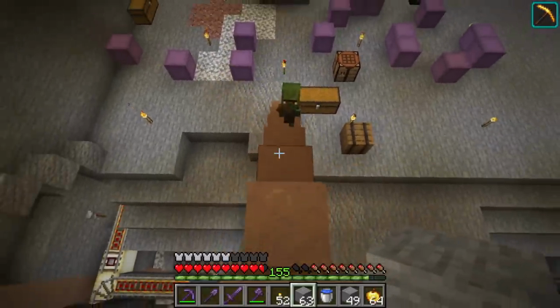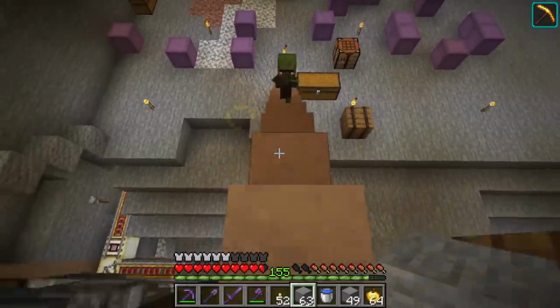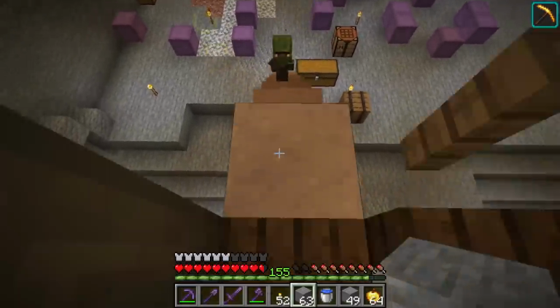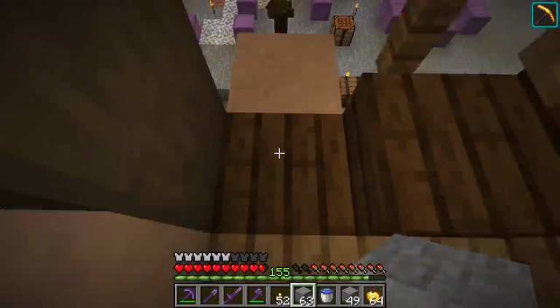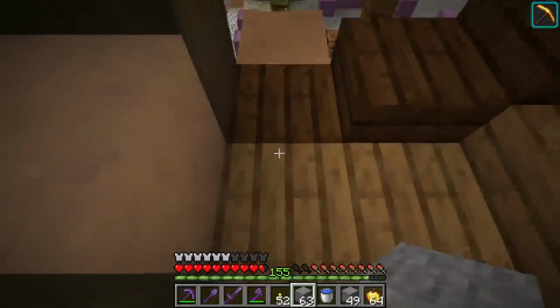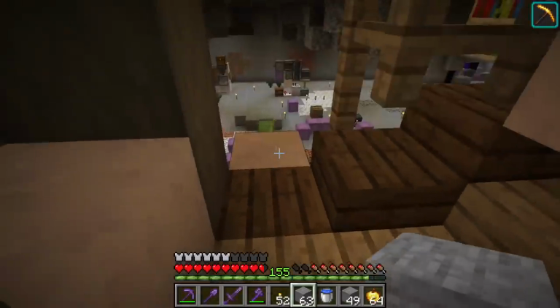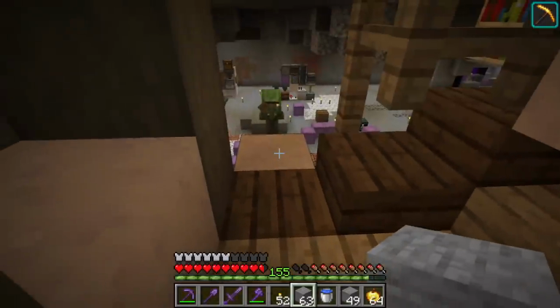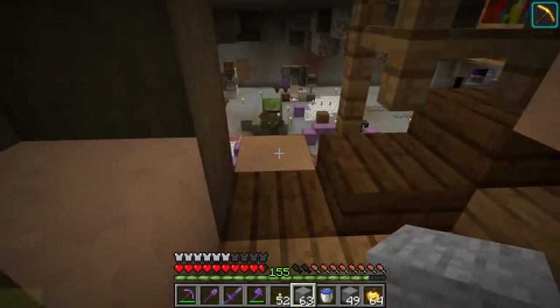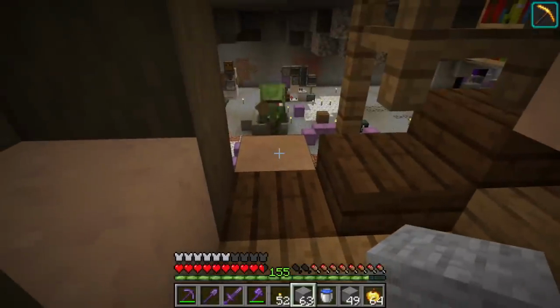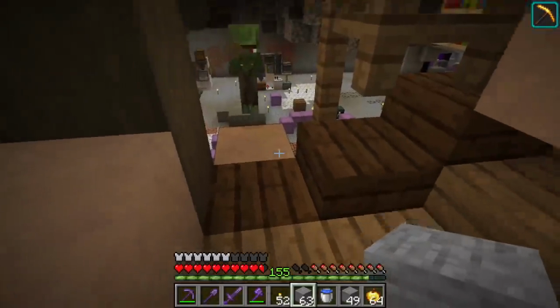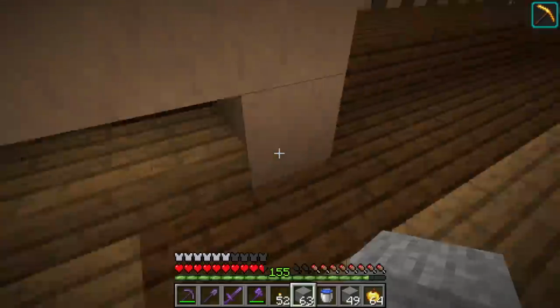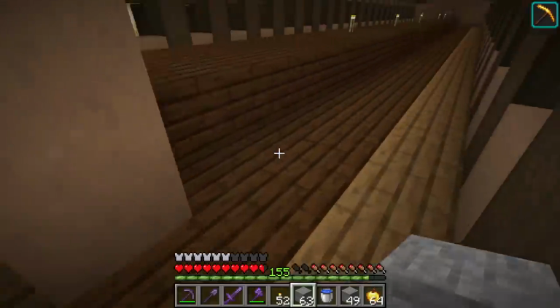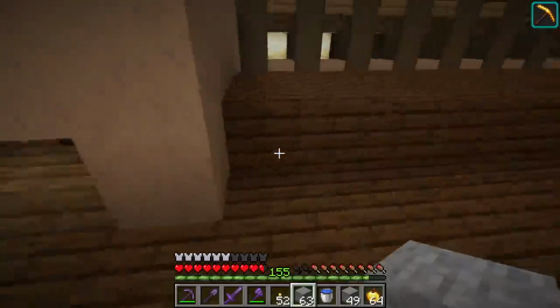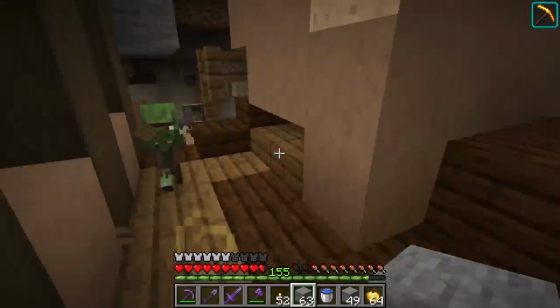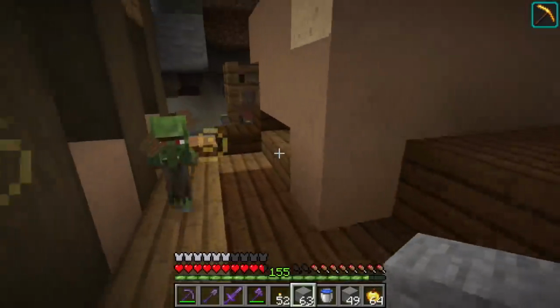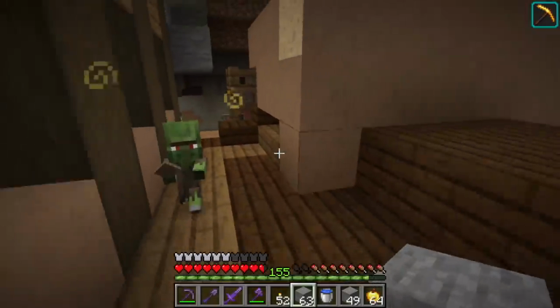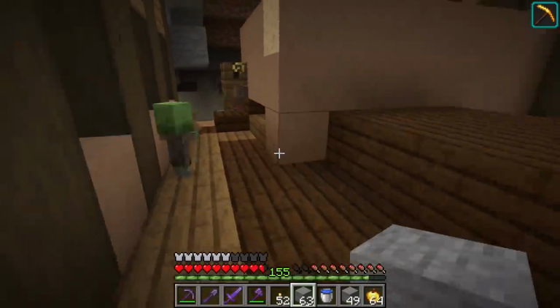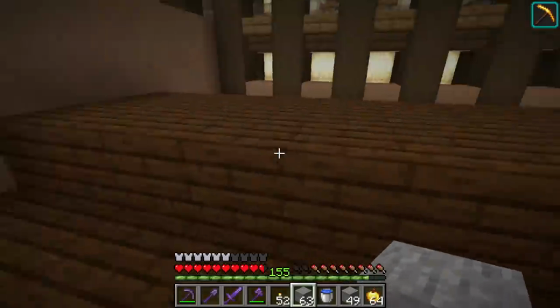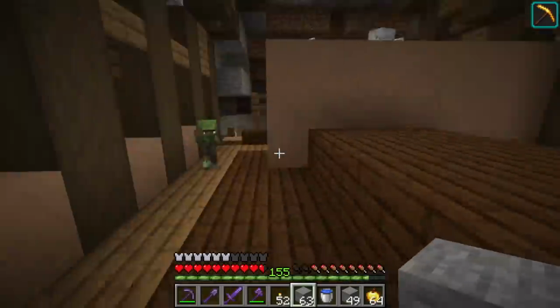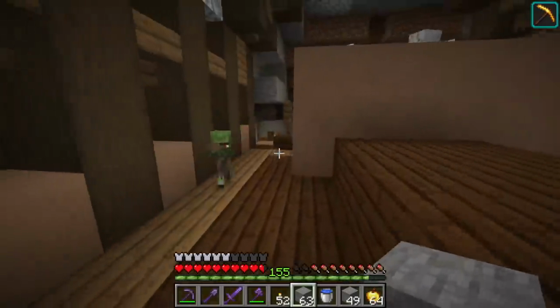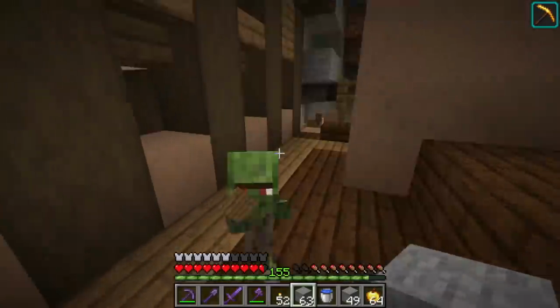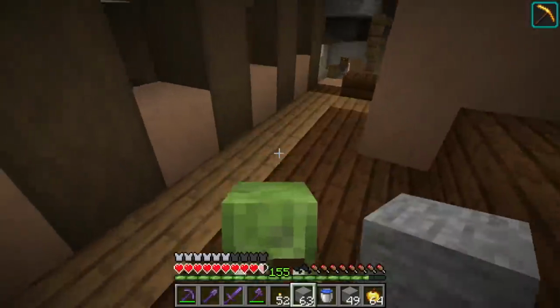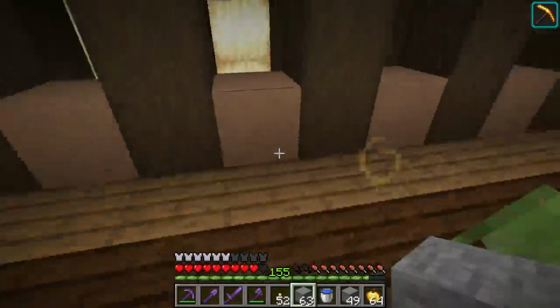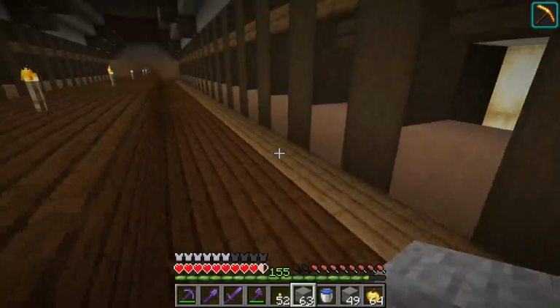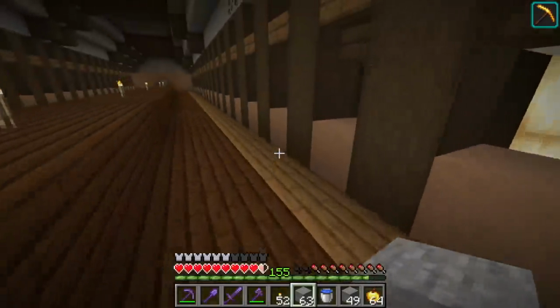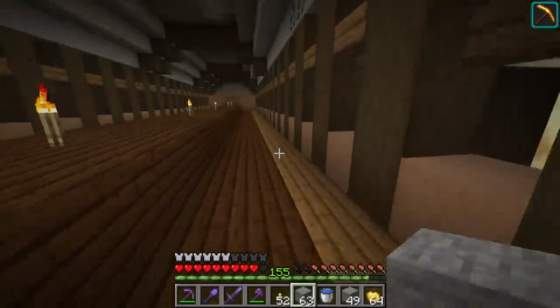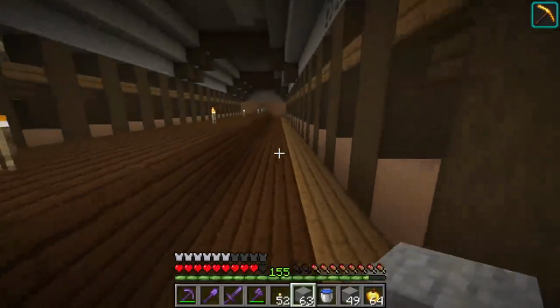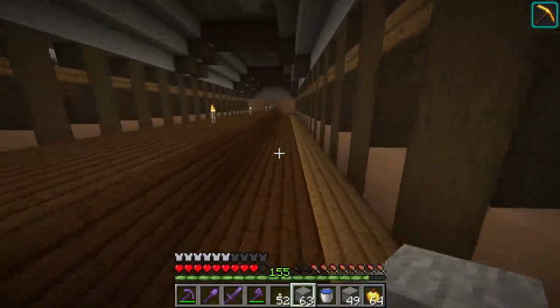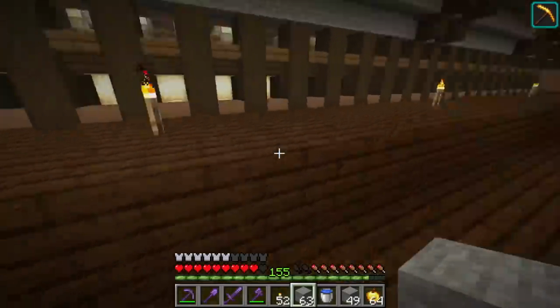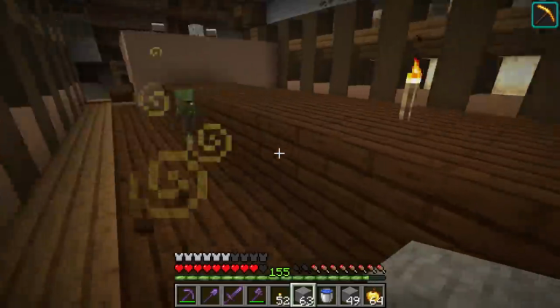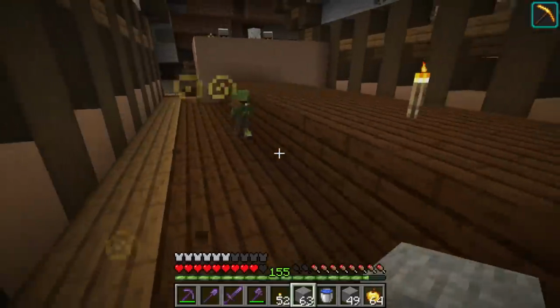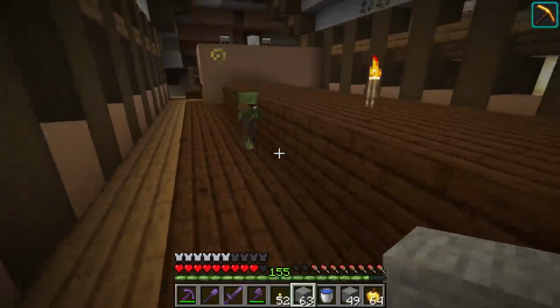We're going to need like three stacks of gold to do this — it's not cheap. Another cool trick I've learned is to use baby zombies for the curing process; it makes it a little easier because they can fit through stuff that the villagers can't.